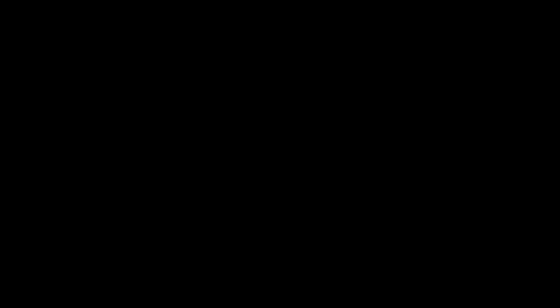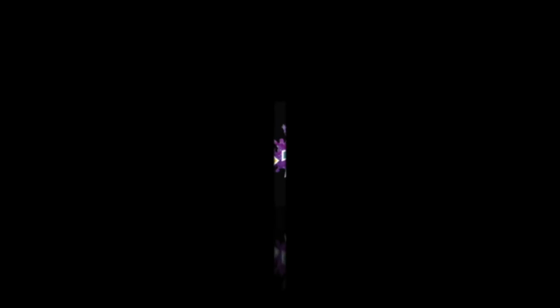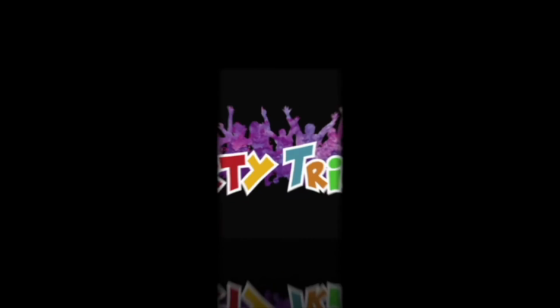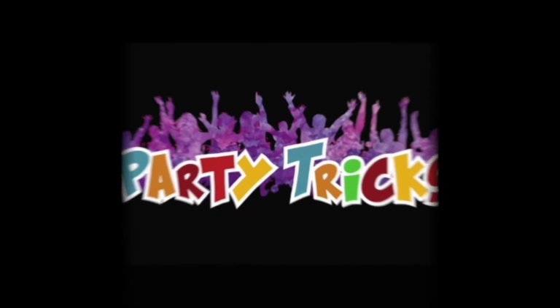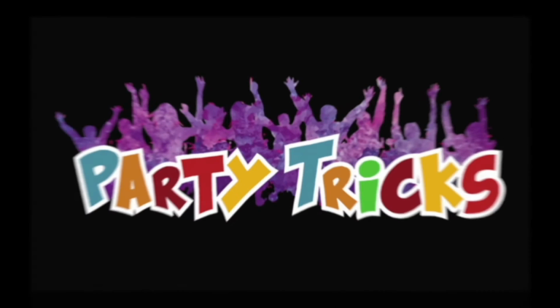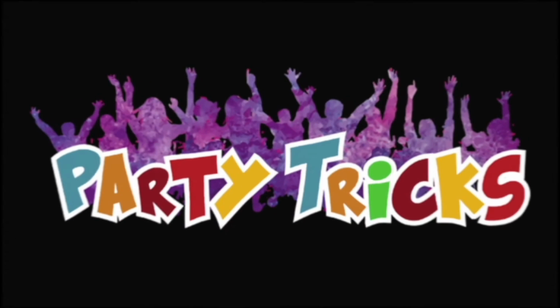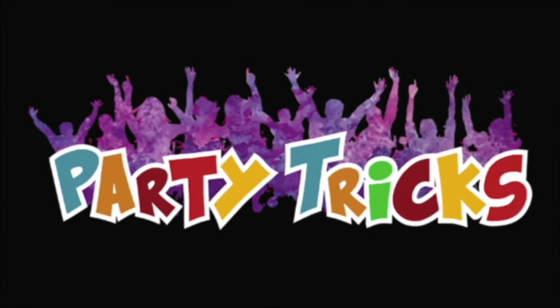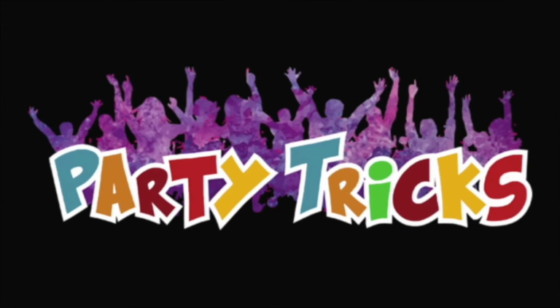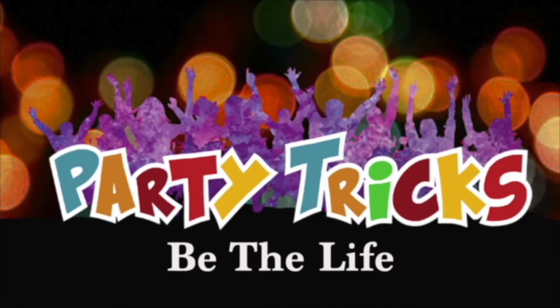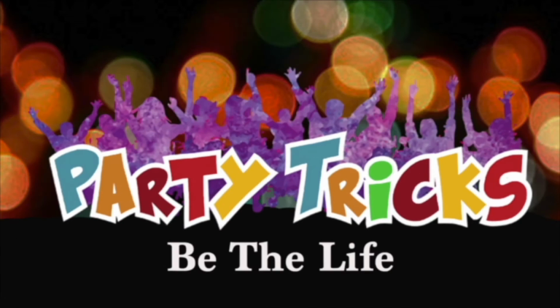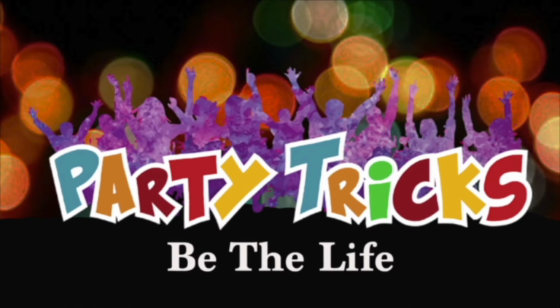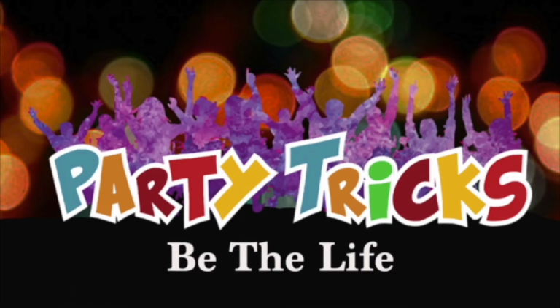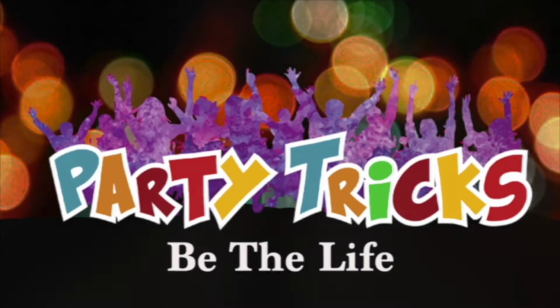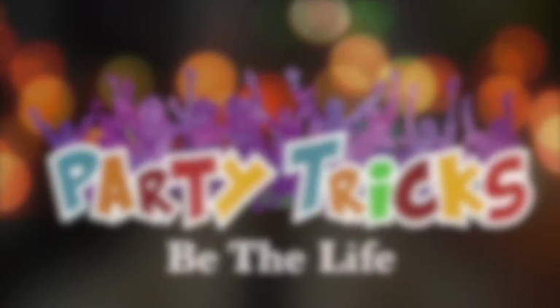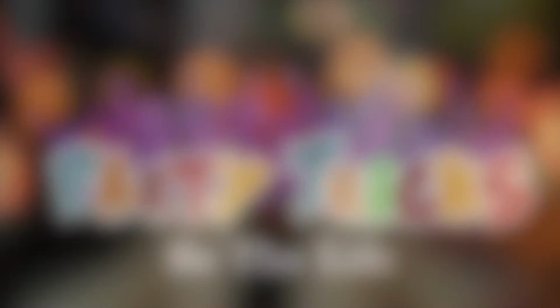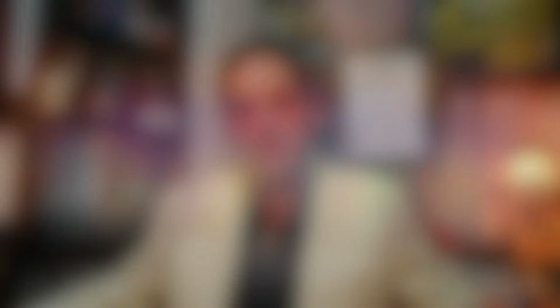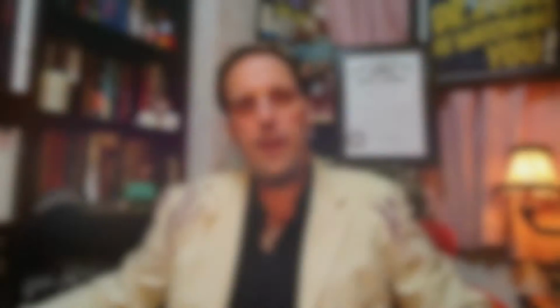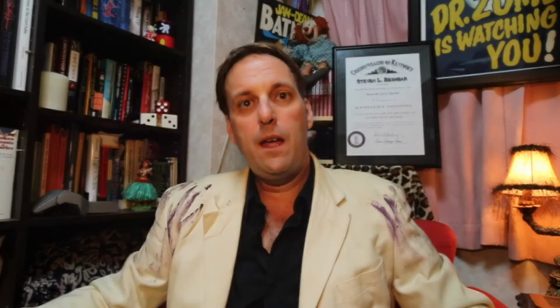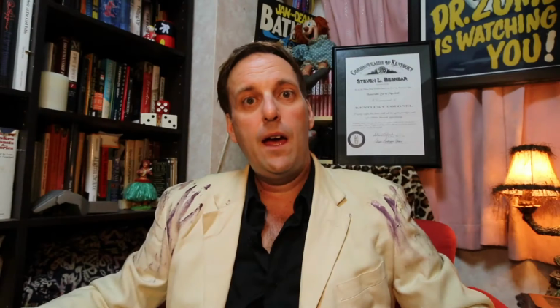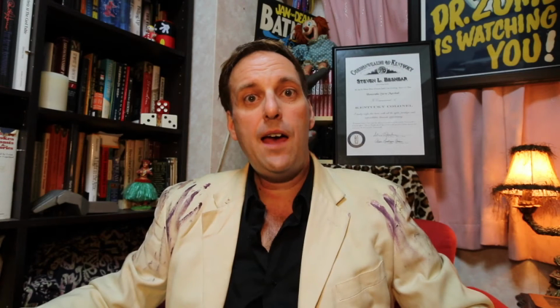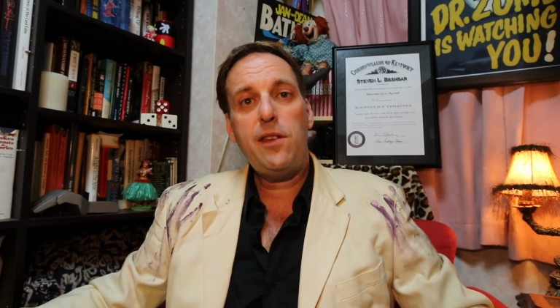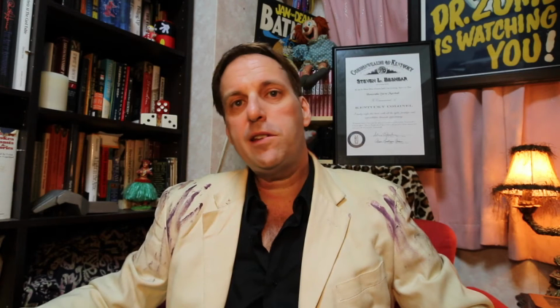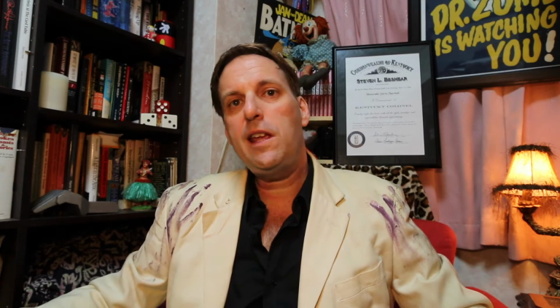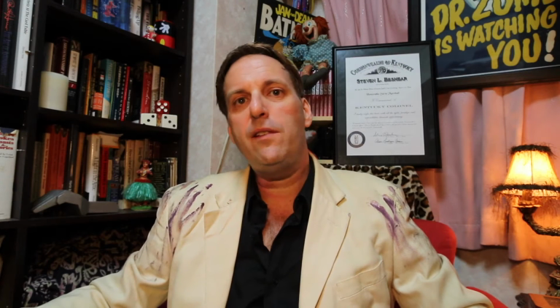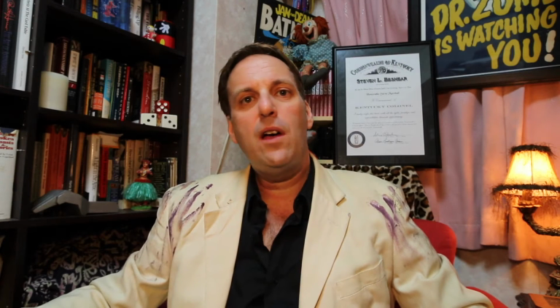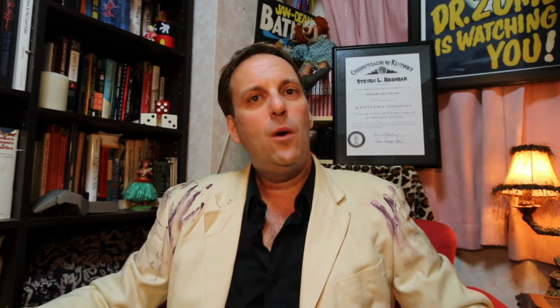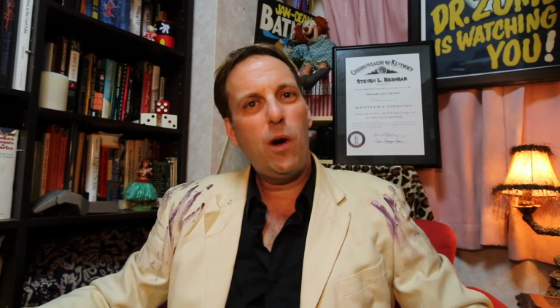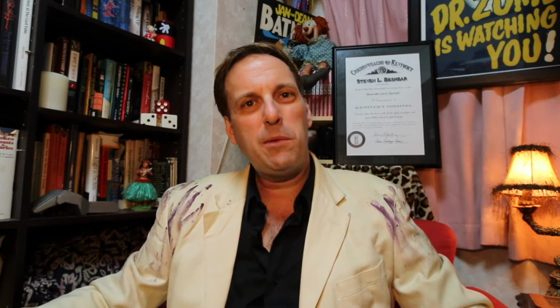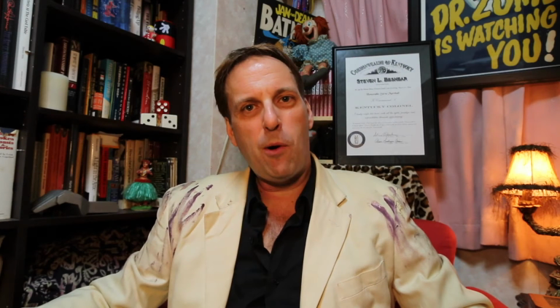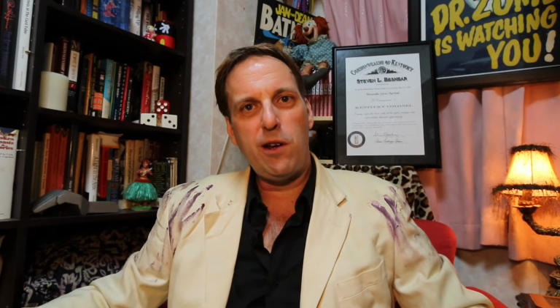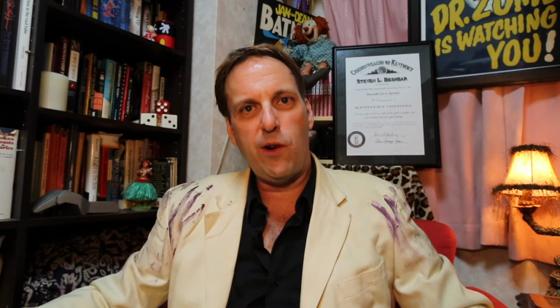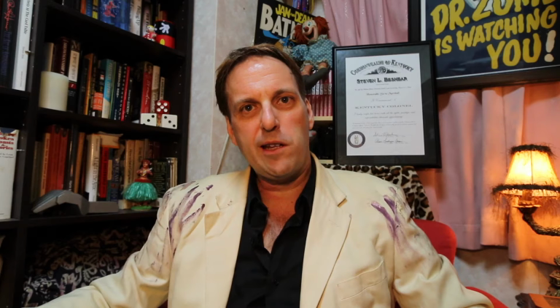Party Tricks. Hi, this is Steve. Welcome to Party Tricks.